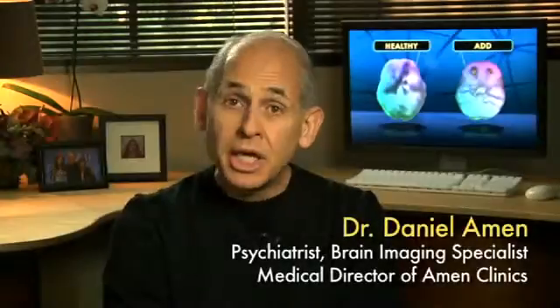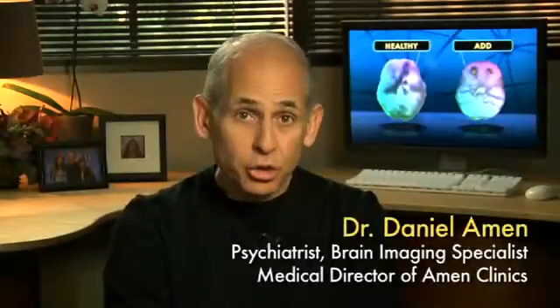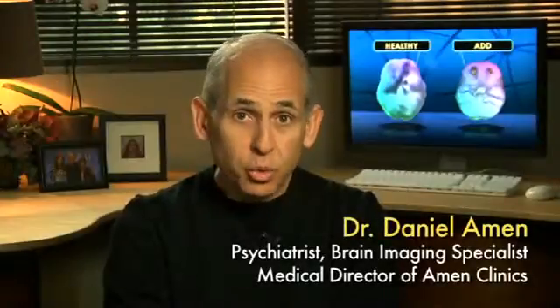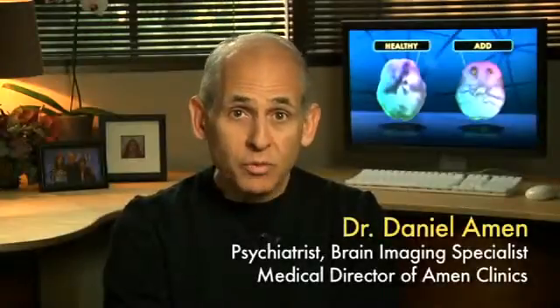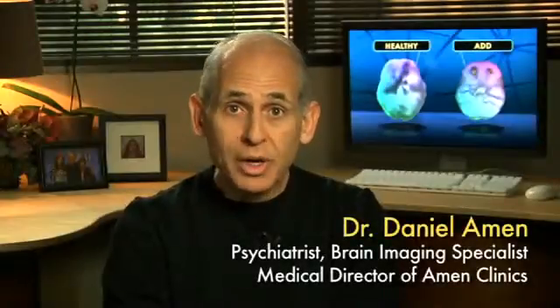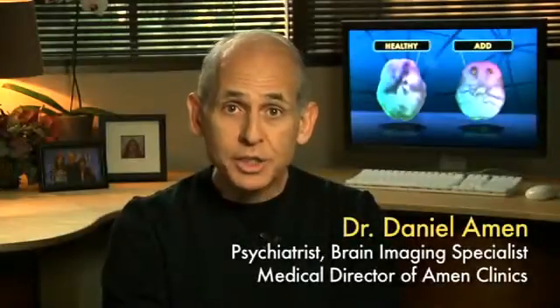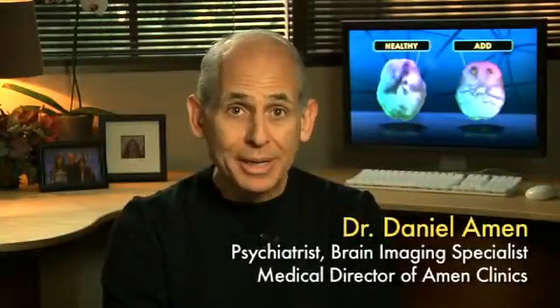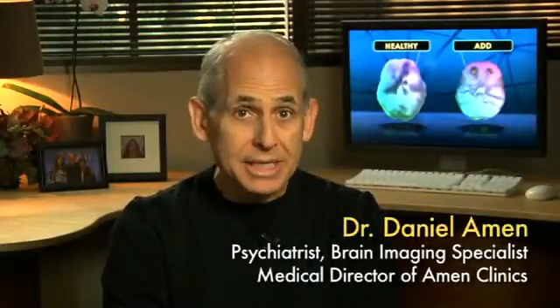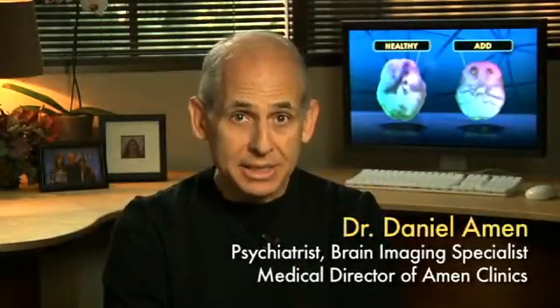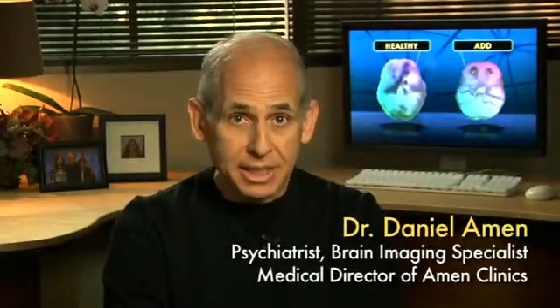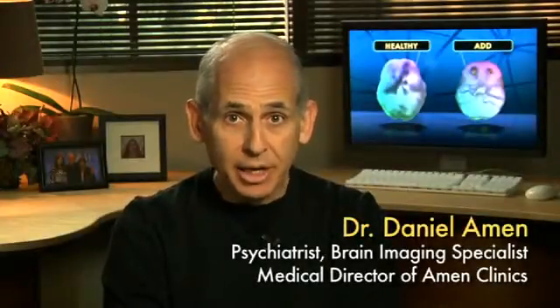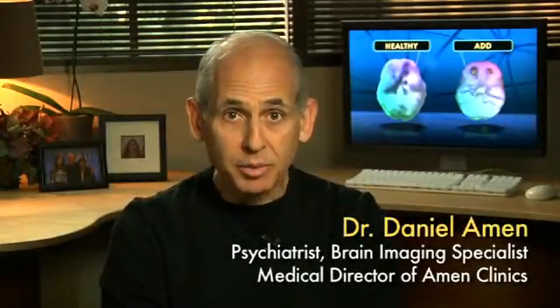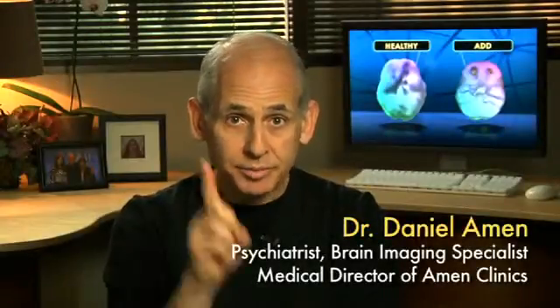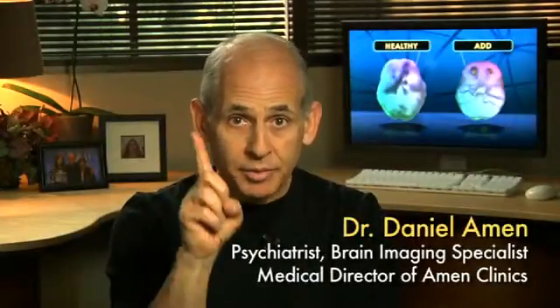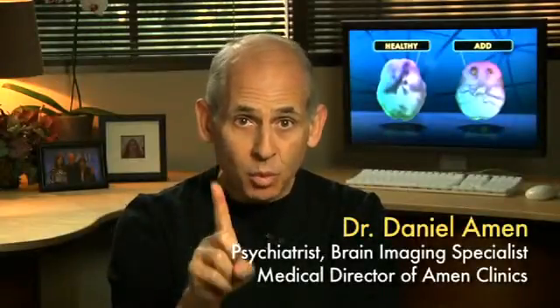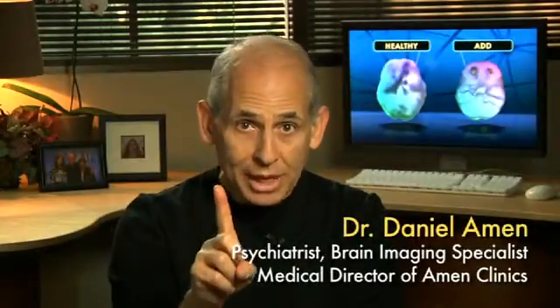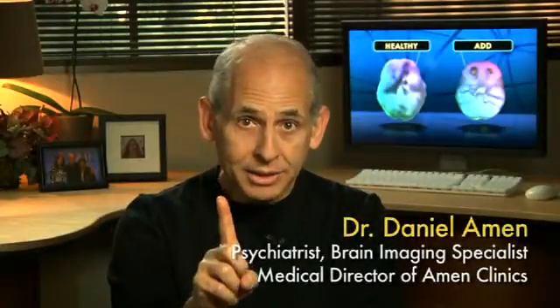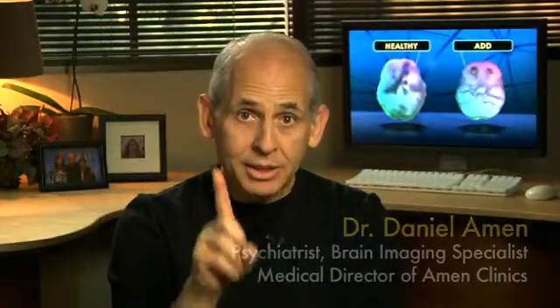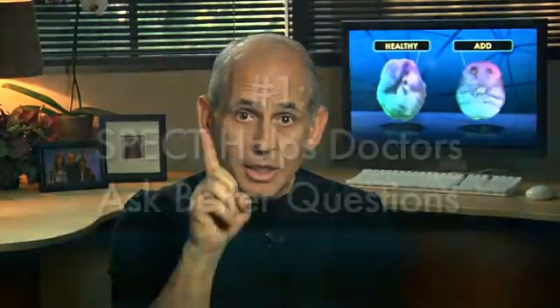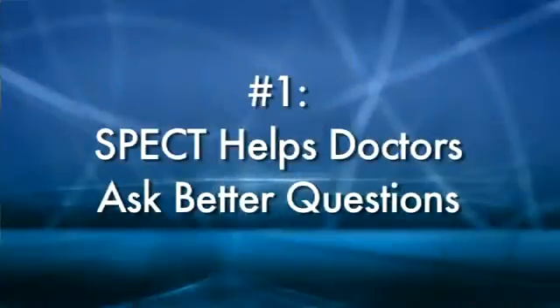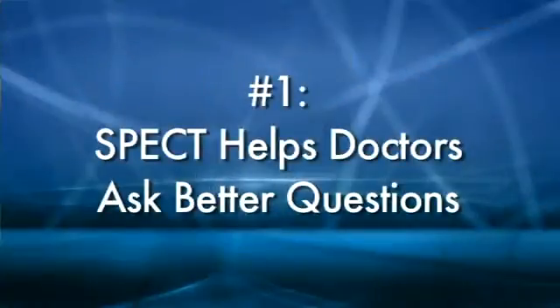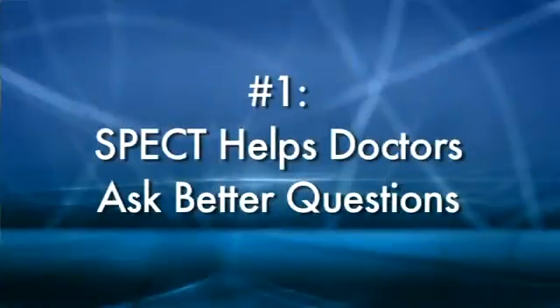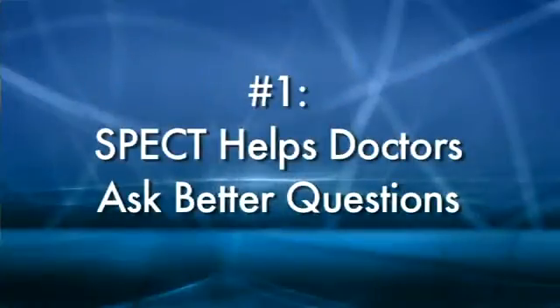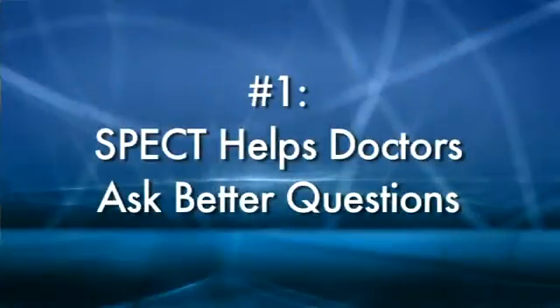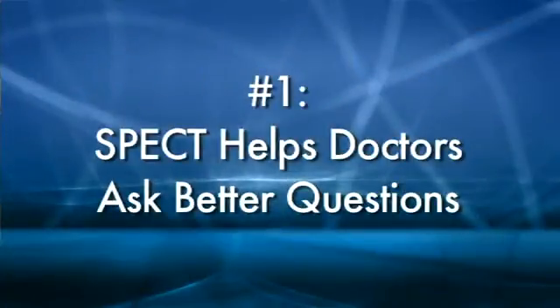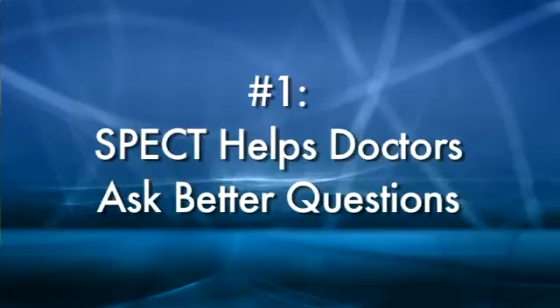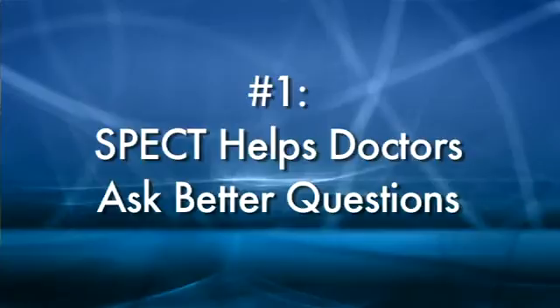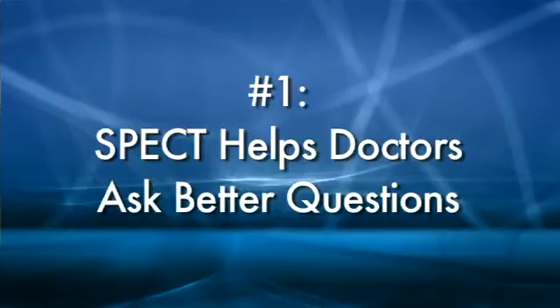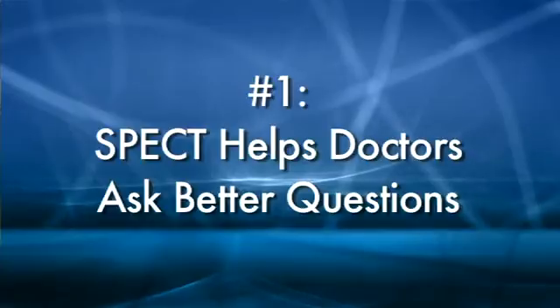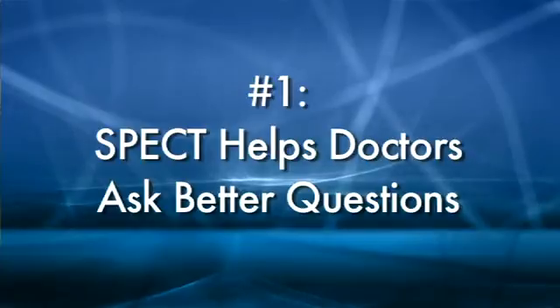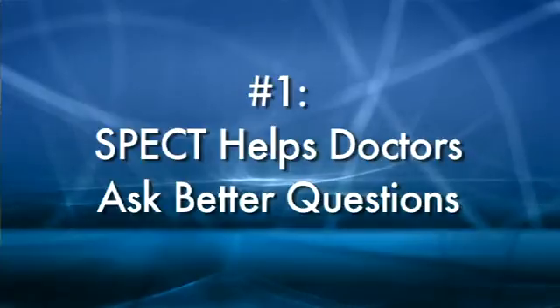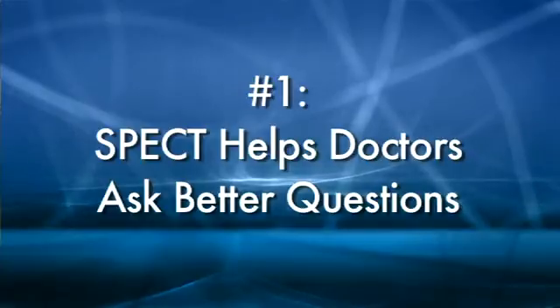Here are 12 ways SPECT scans can help. One: SPECT scans help doctors ask better questions.